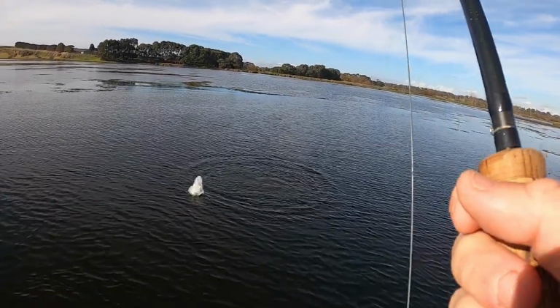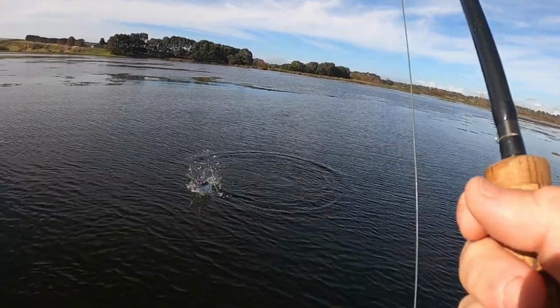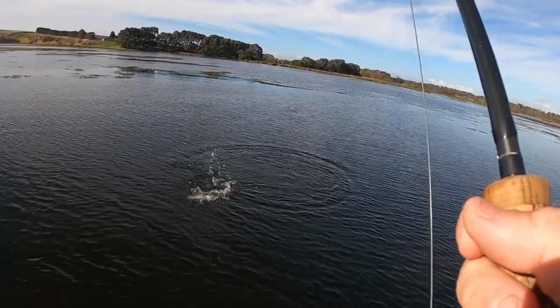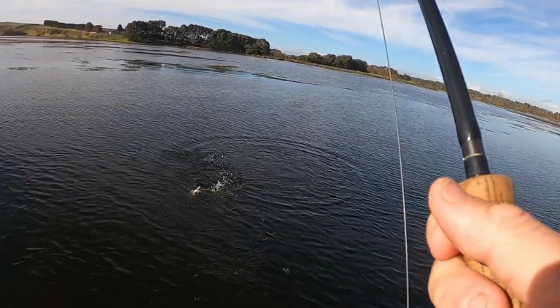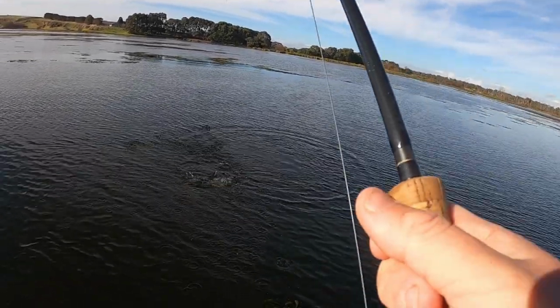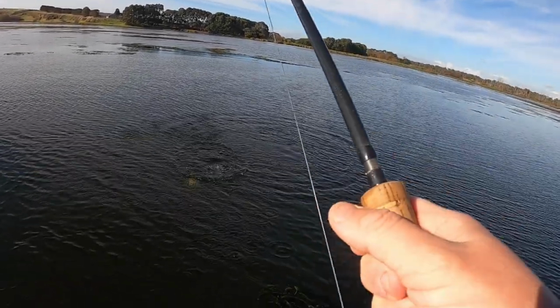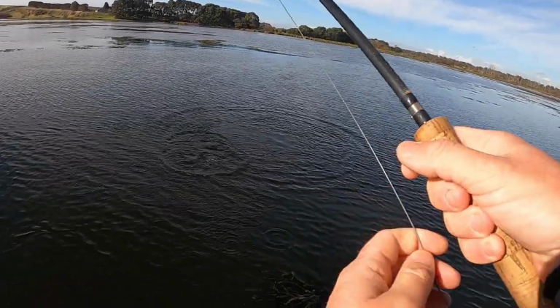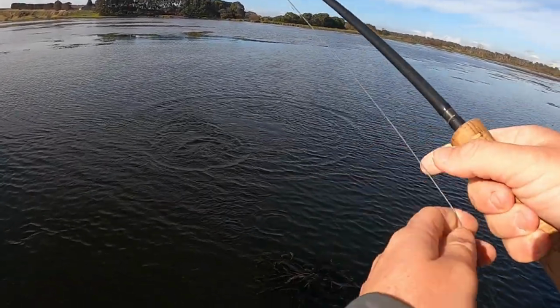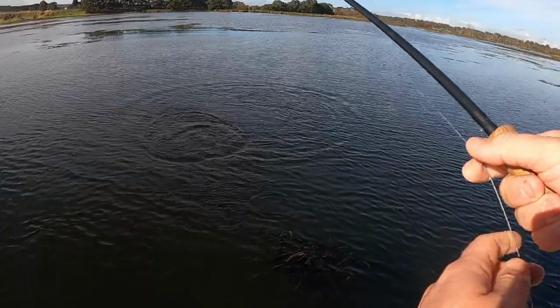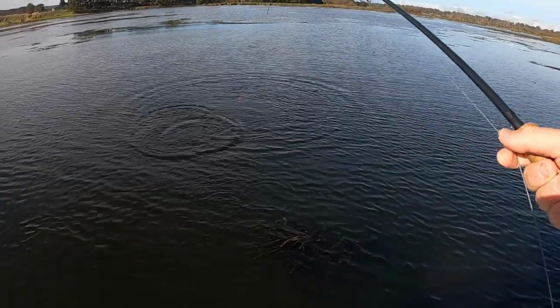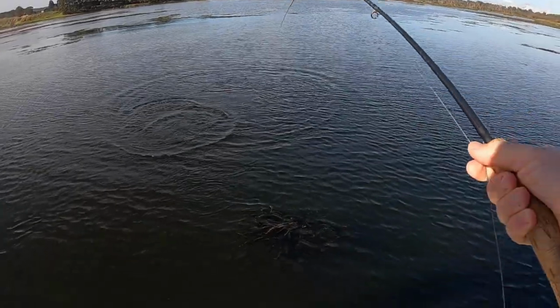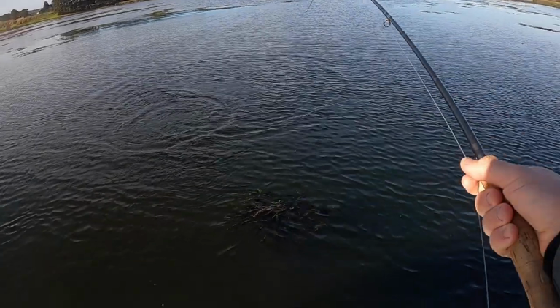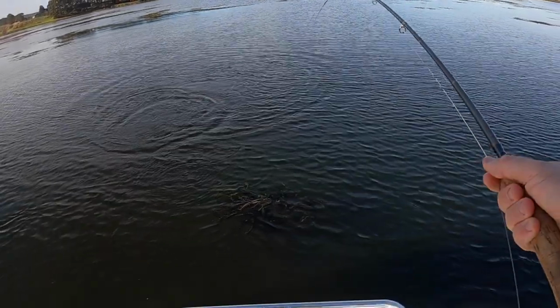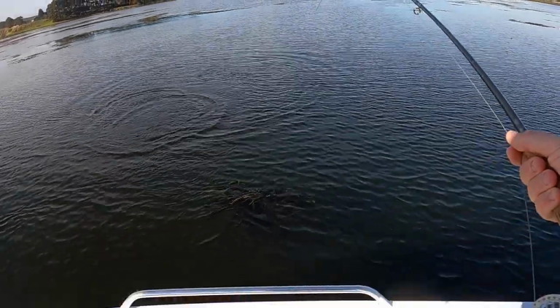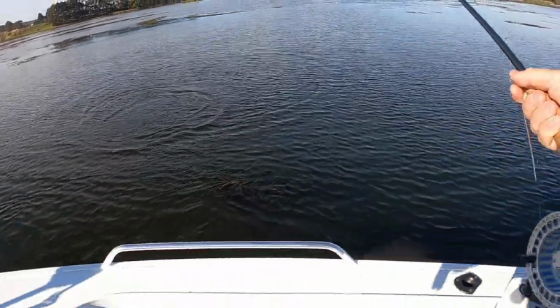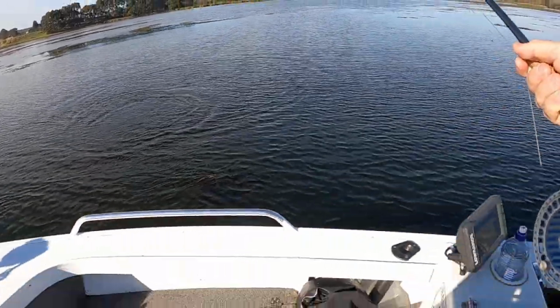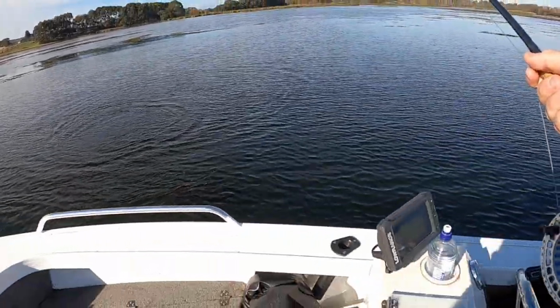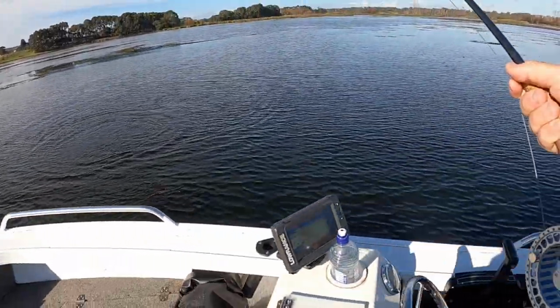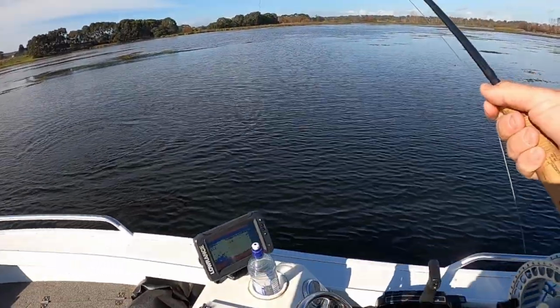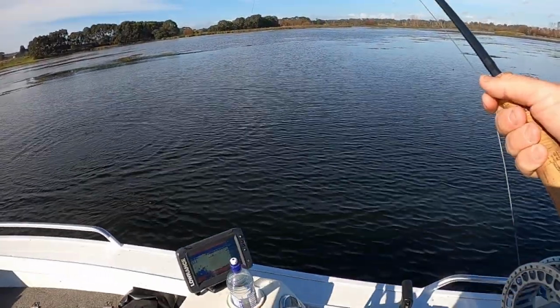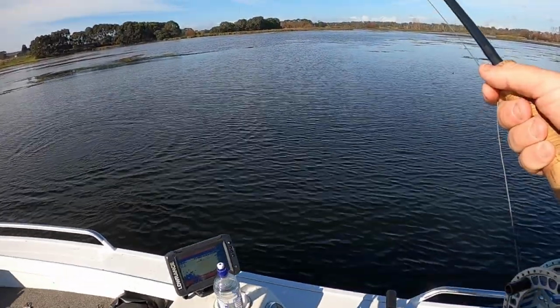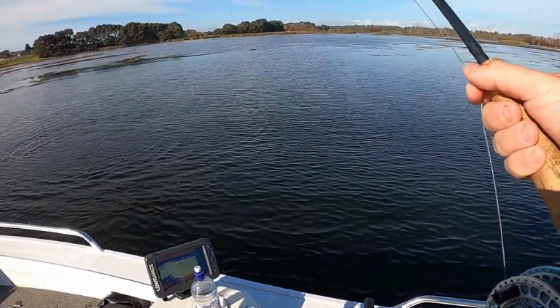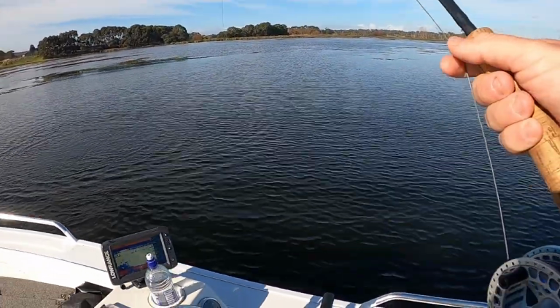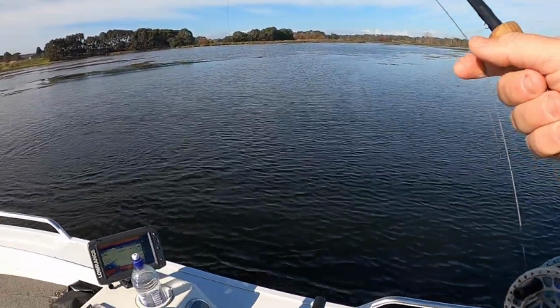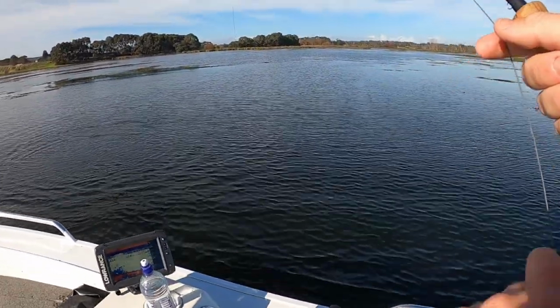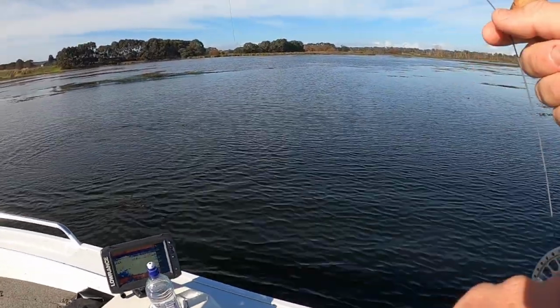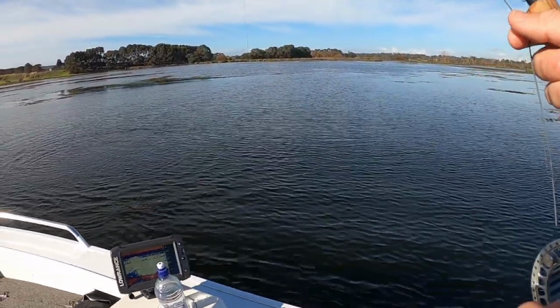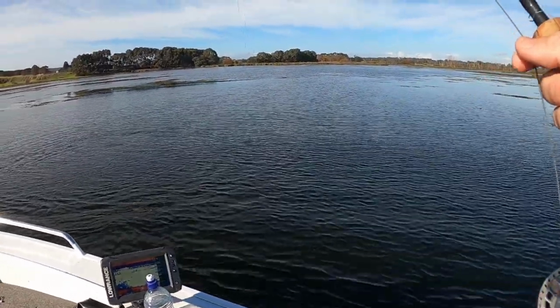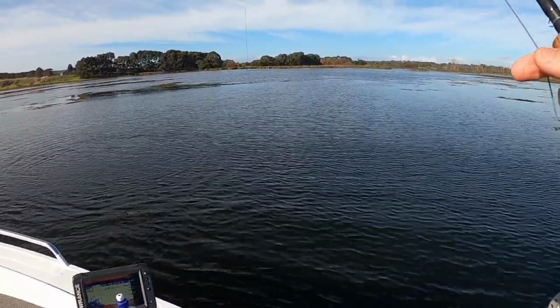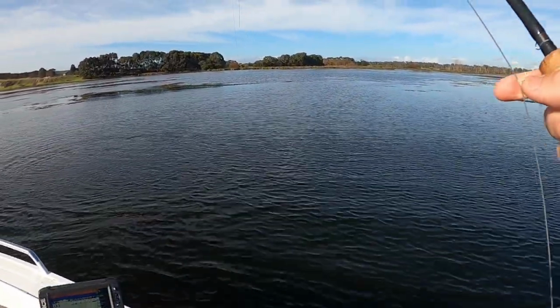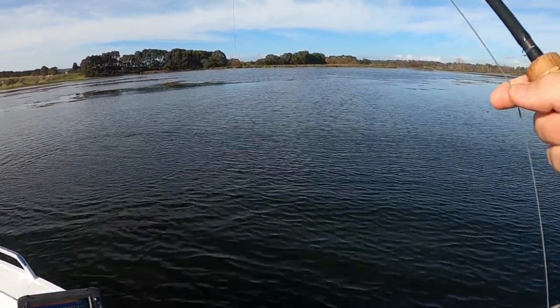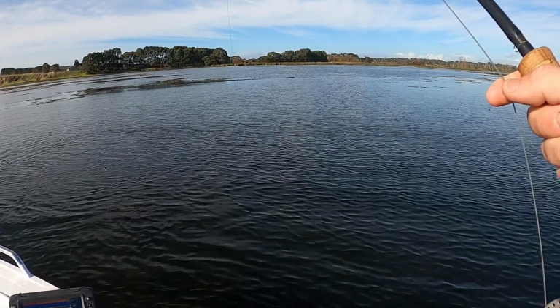That's a Chinook. Chinook salmon! Oh my gosh.